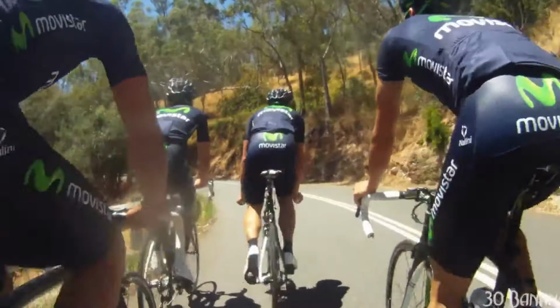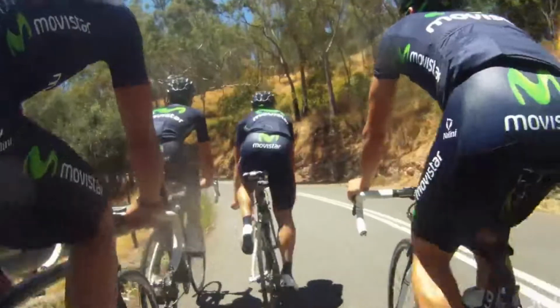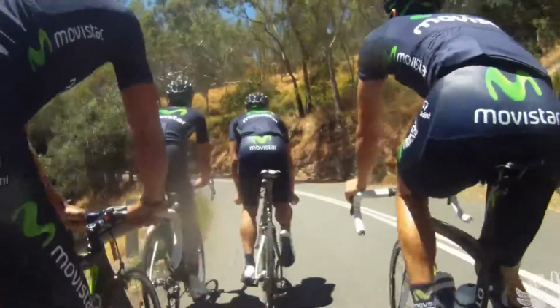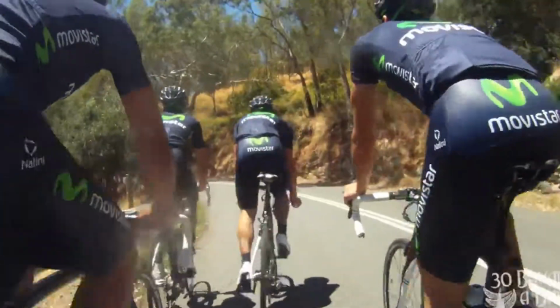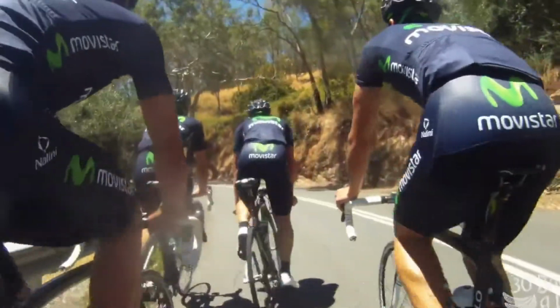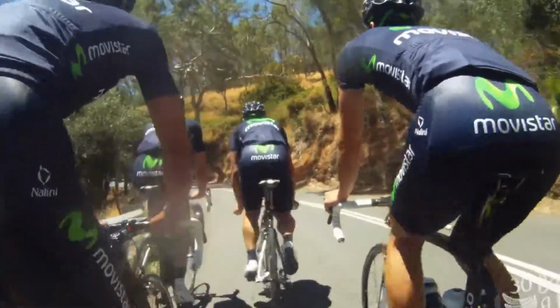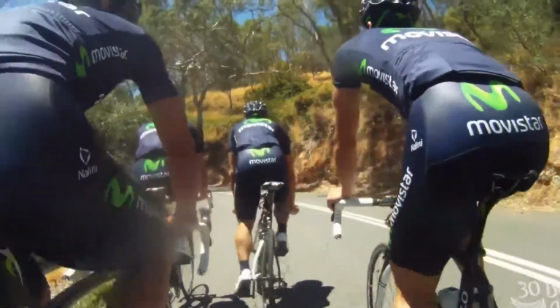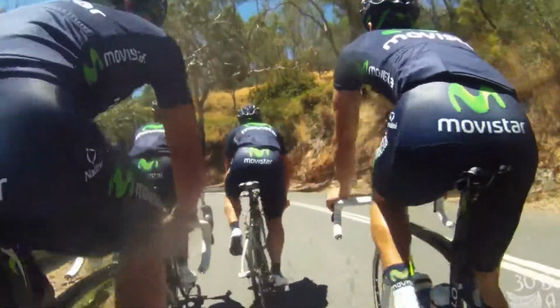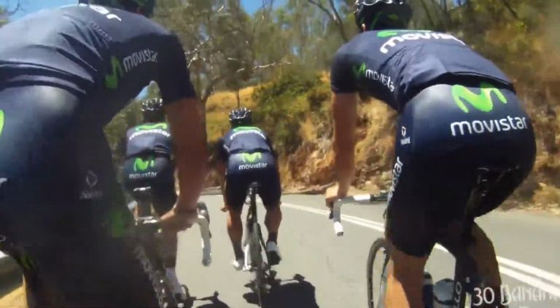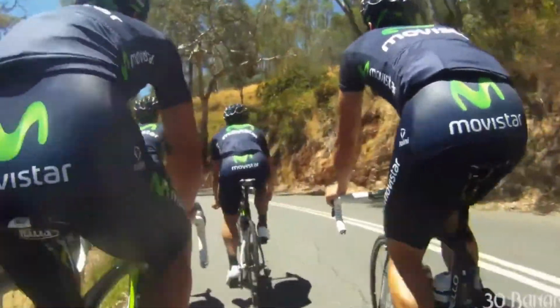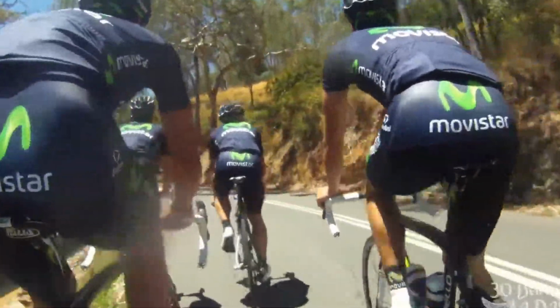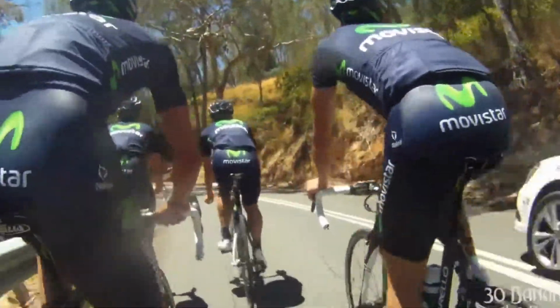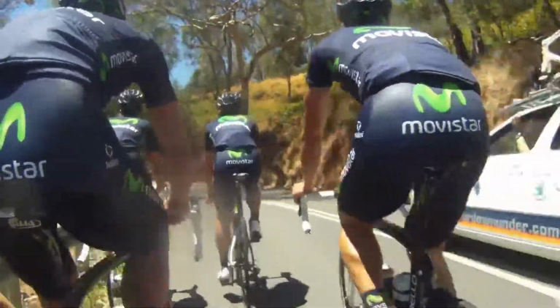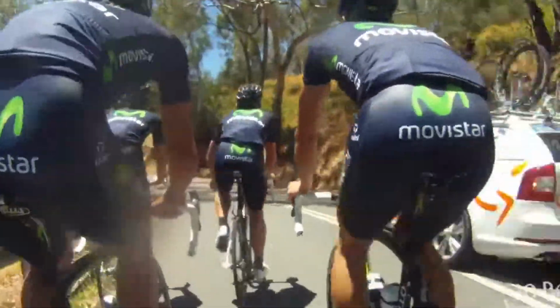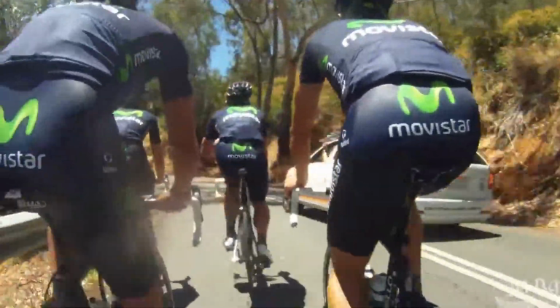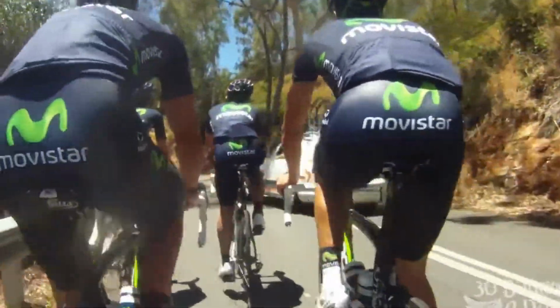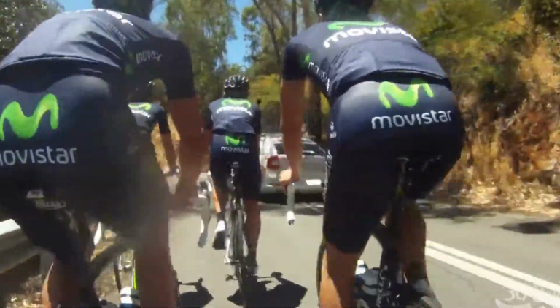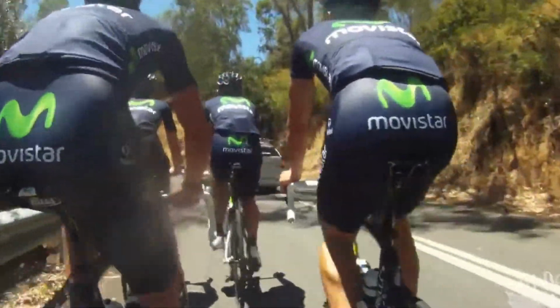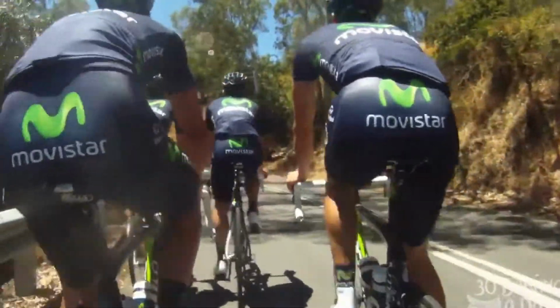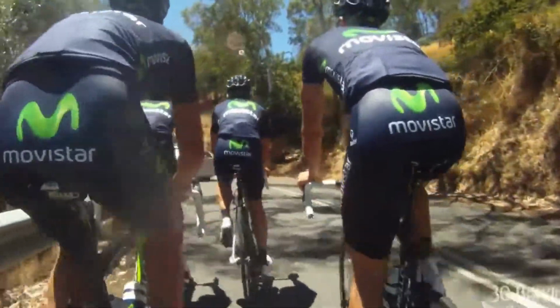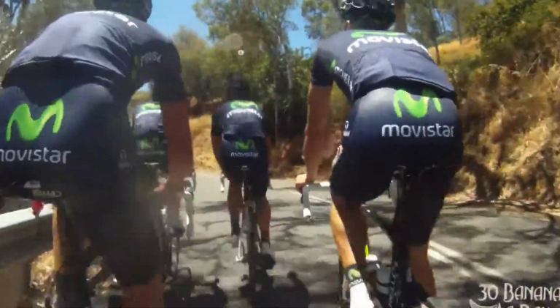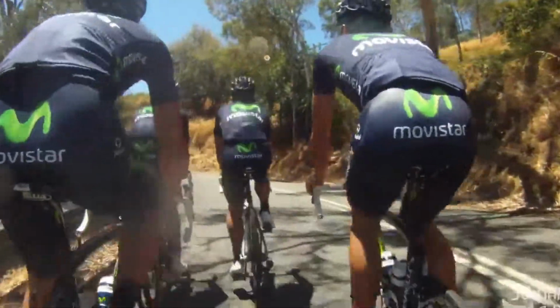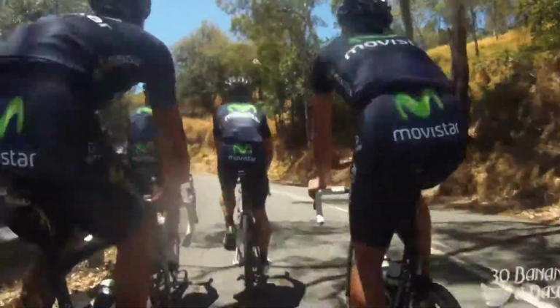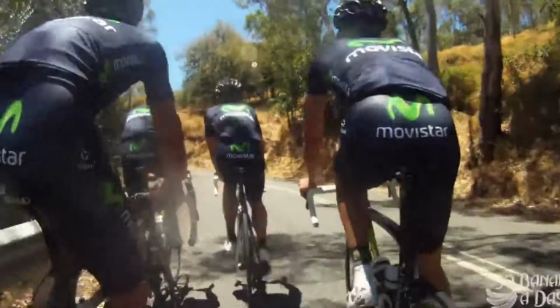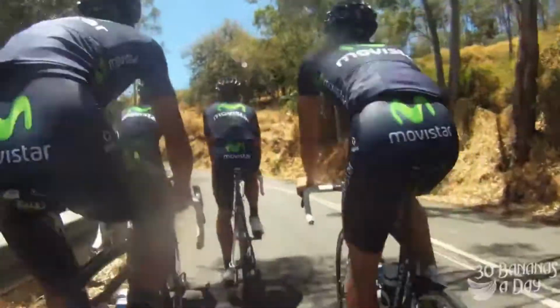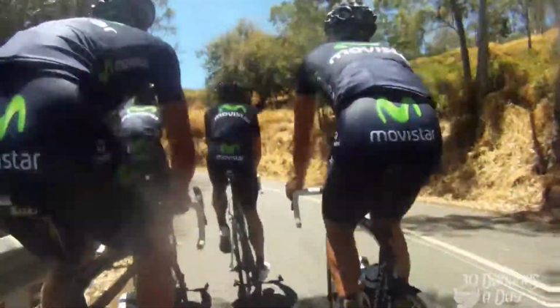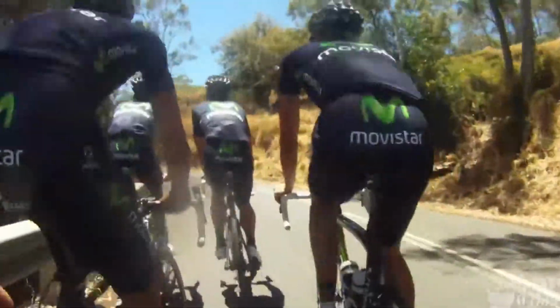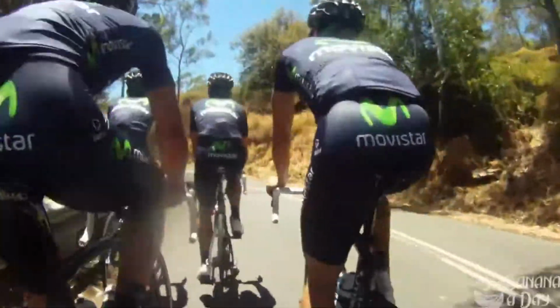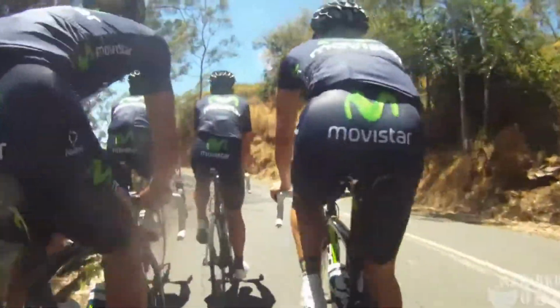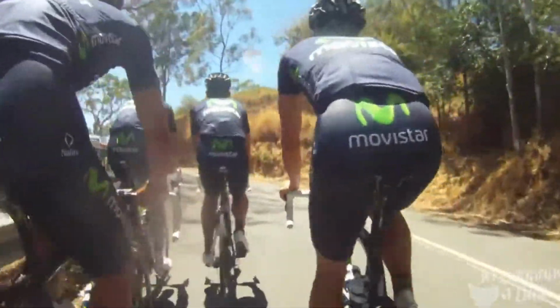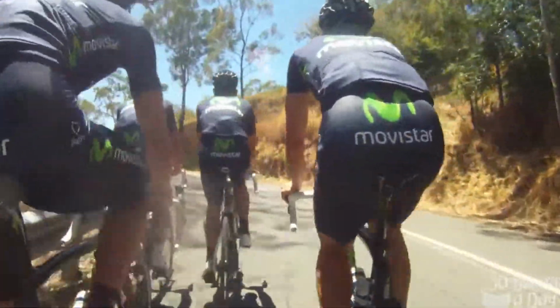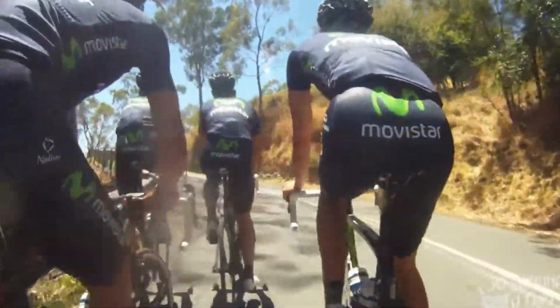We're approaching the top here, starting to ease off a bit, and the team car flies past there, gets to the top, and it's going to hand us some water bottles.